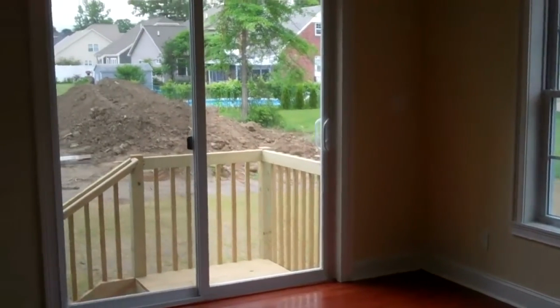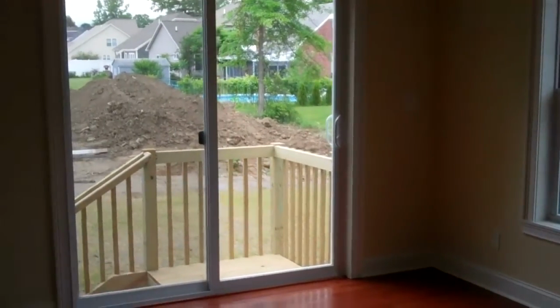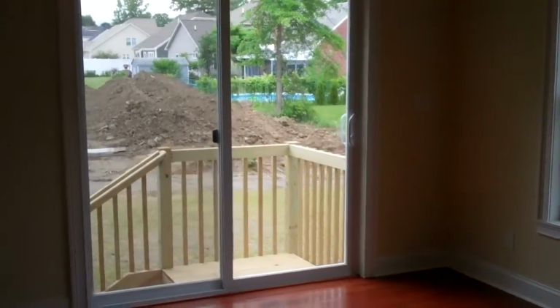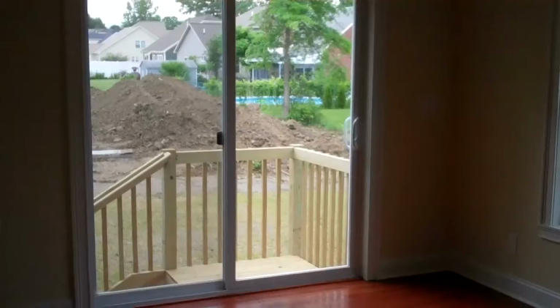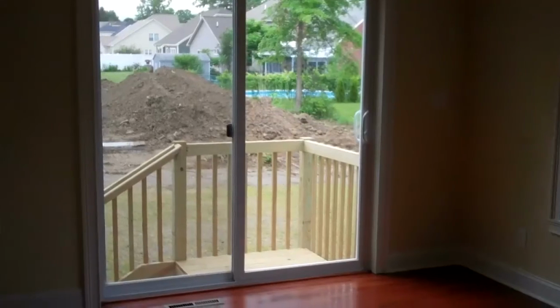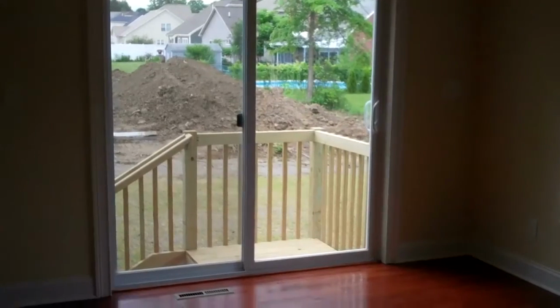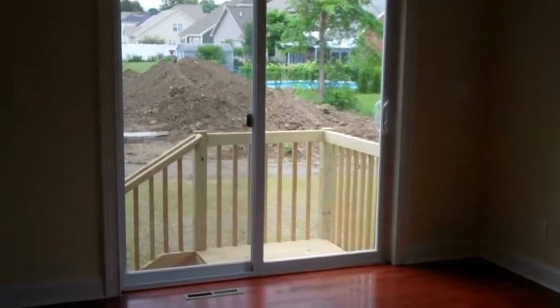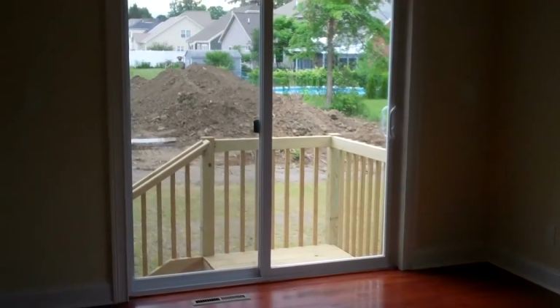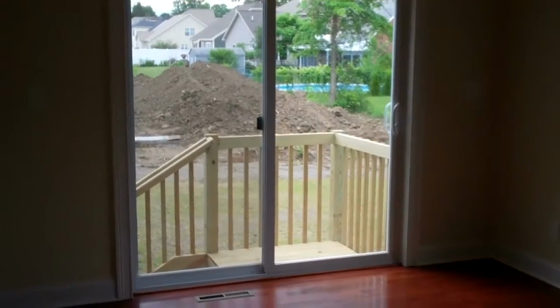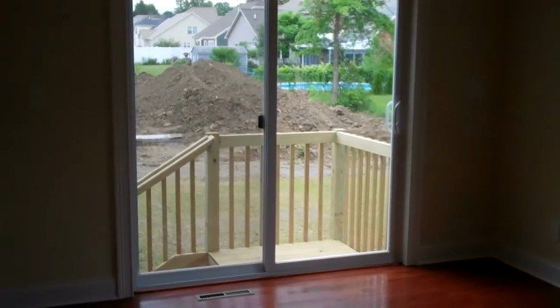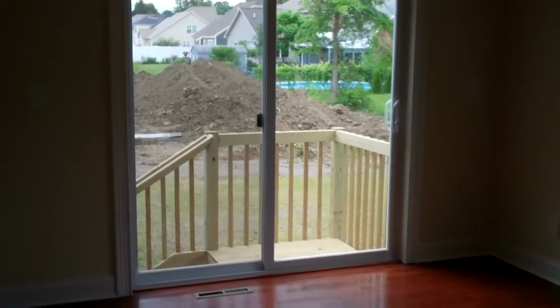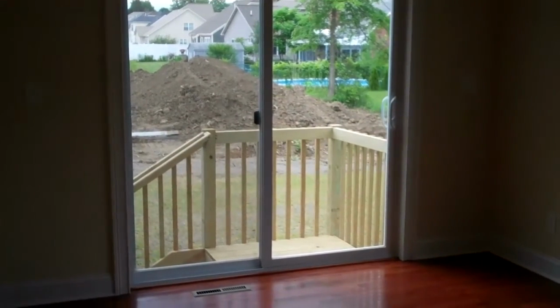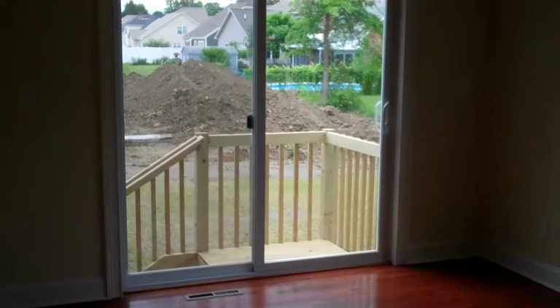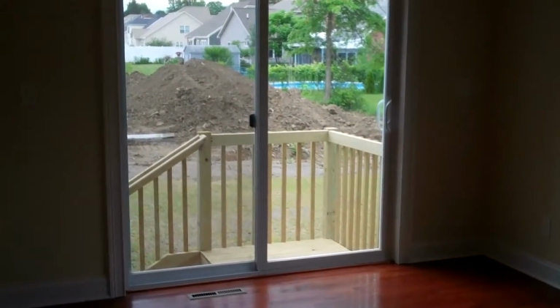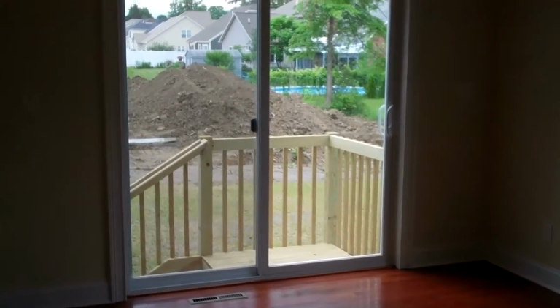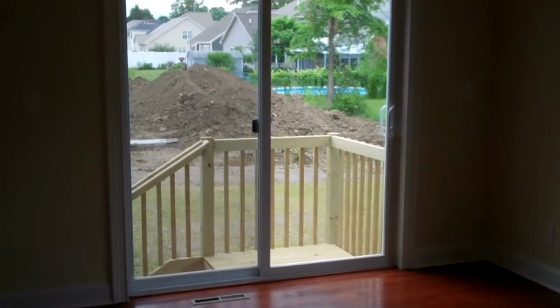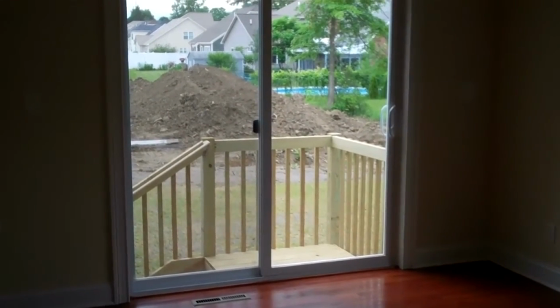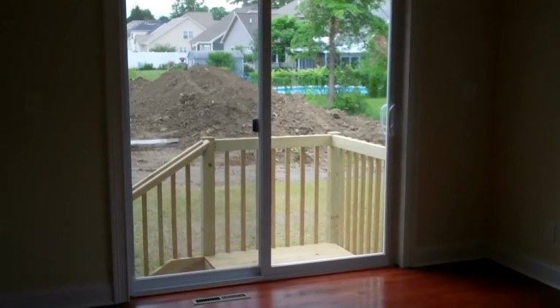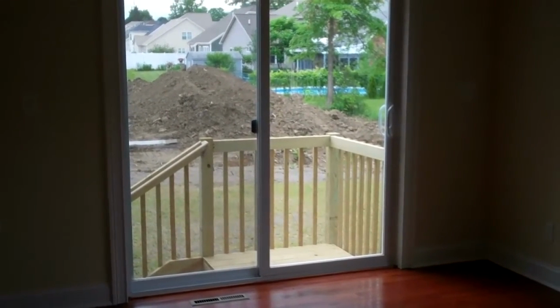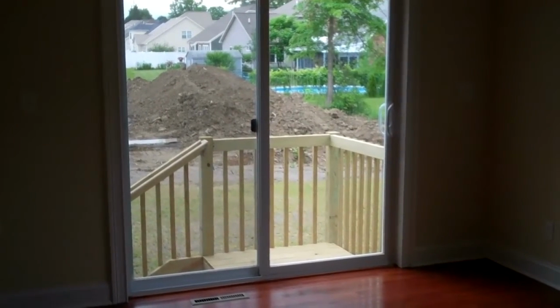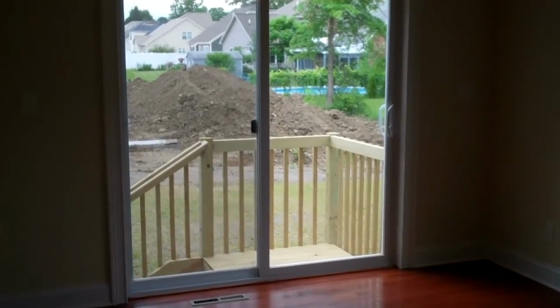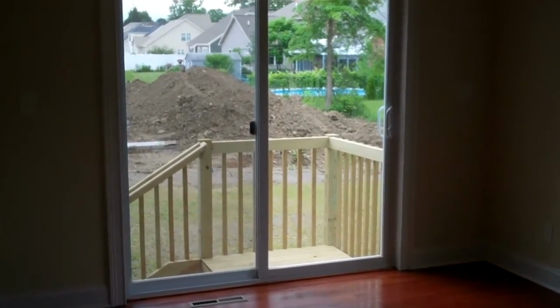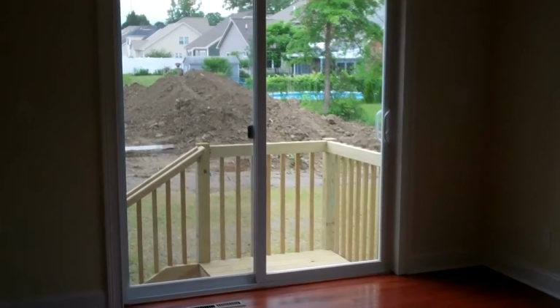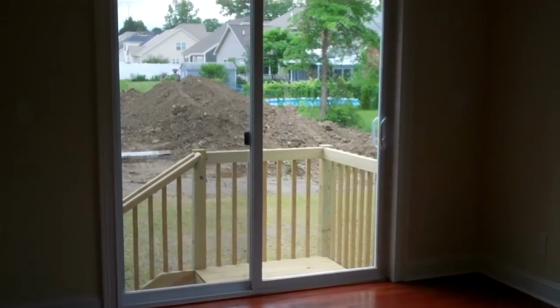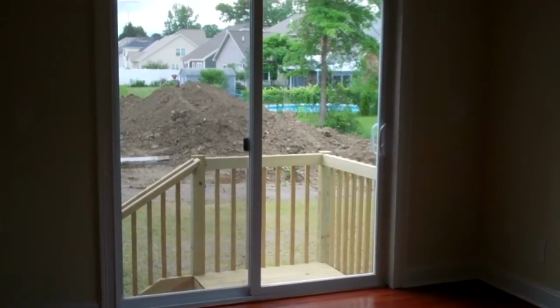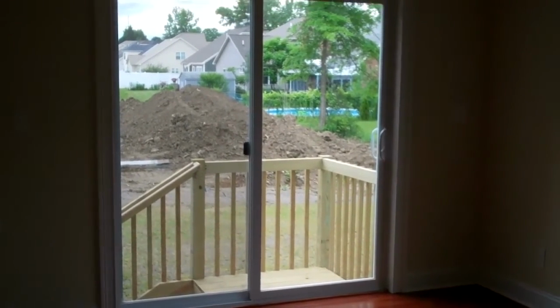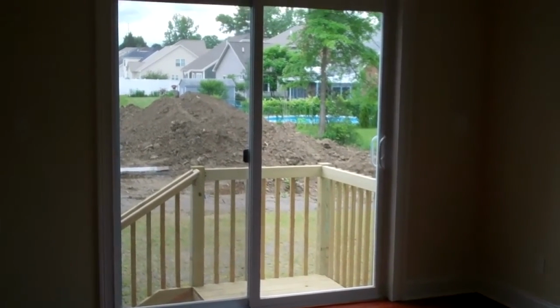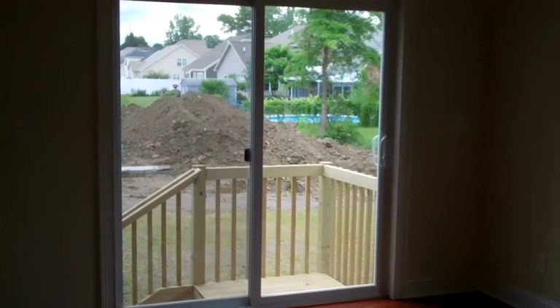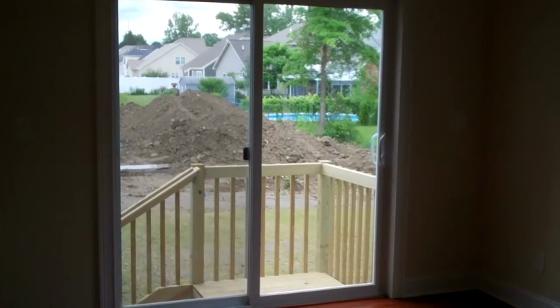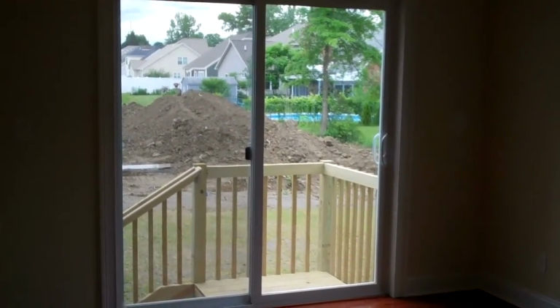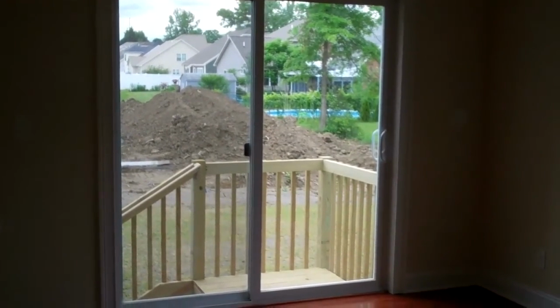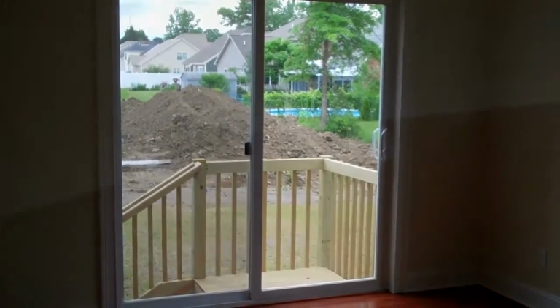The stairs are off to the side, and there's a large patio door.